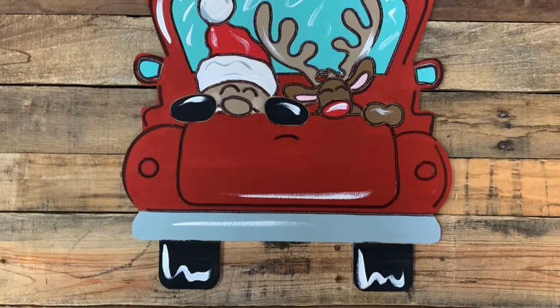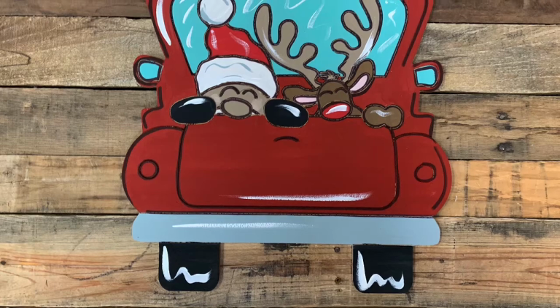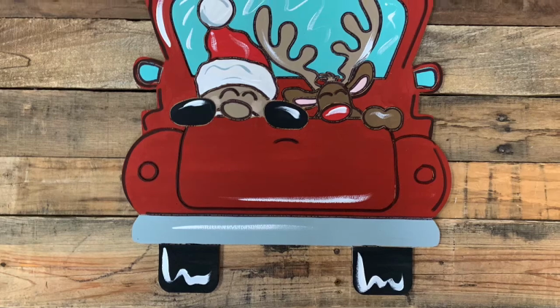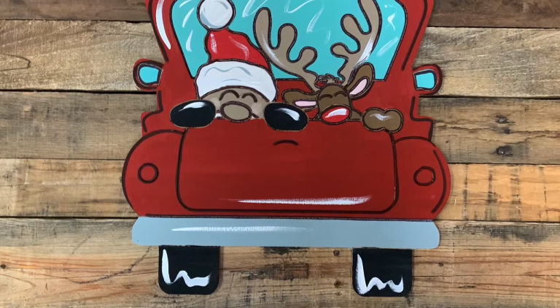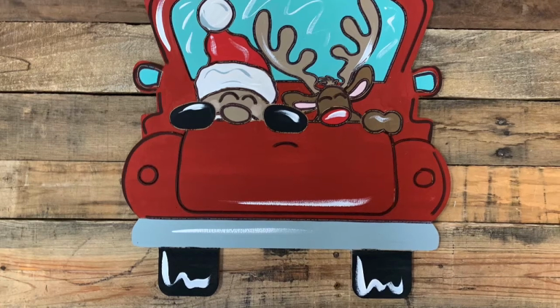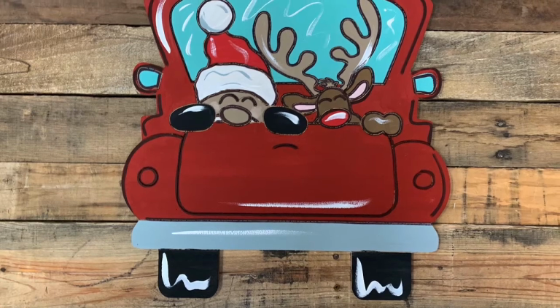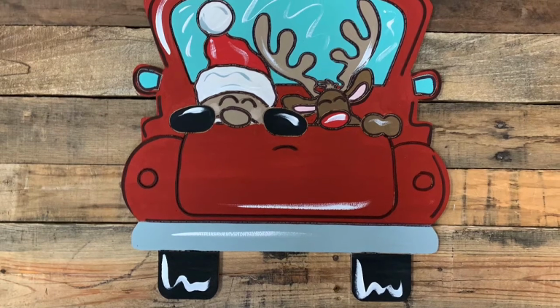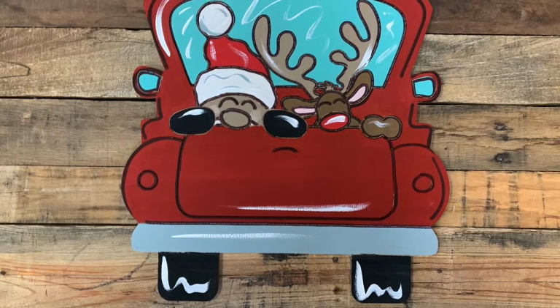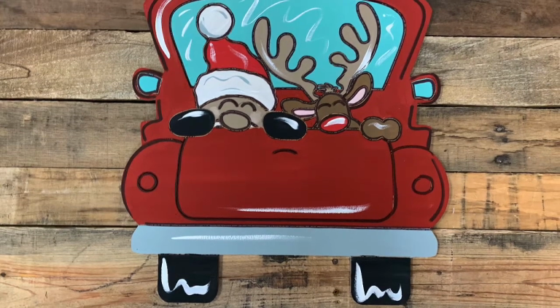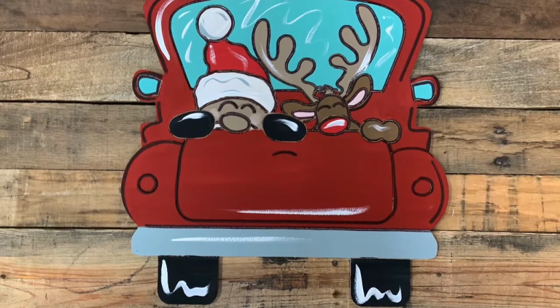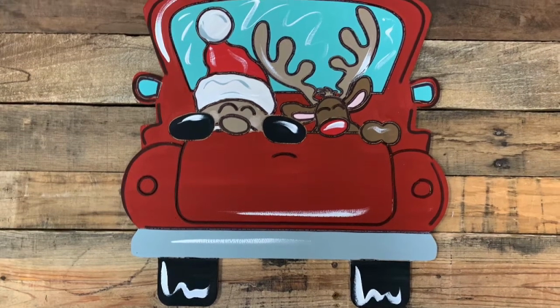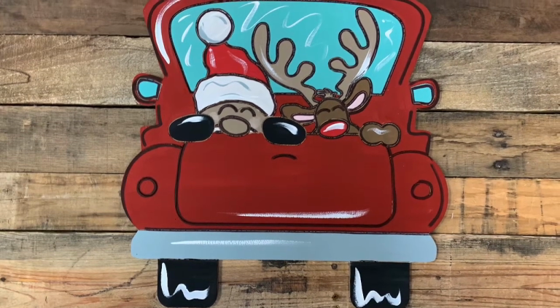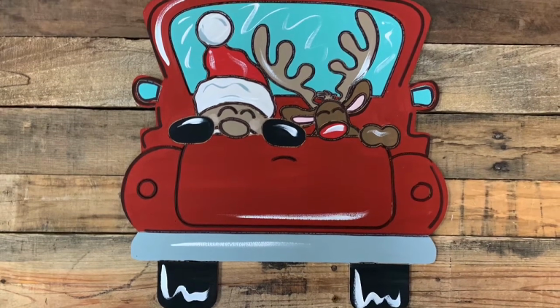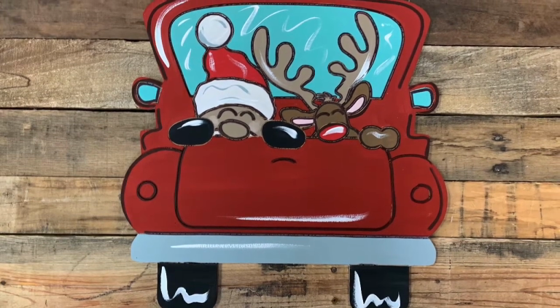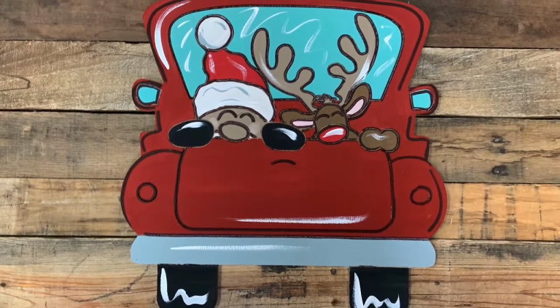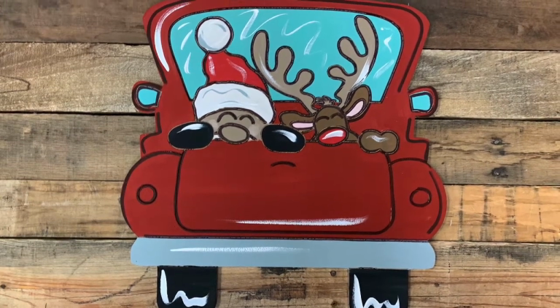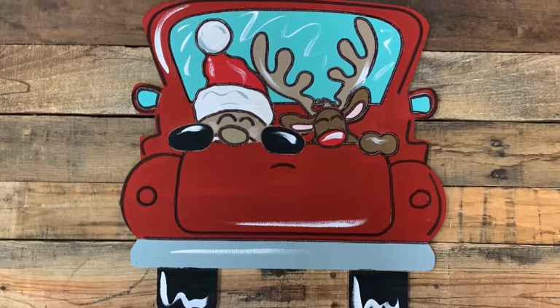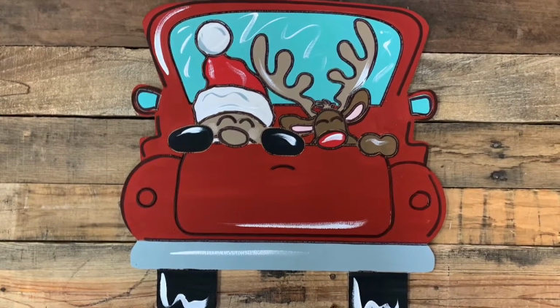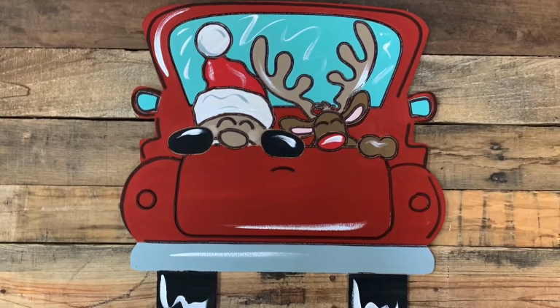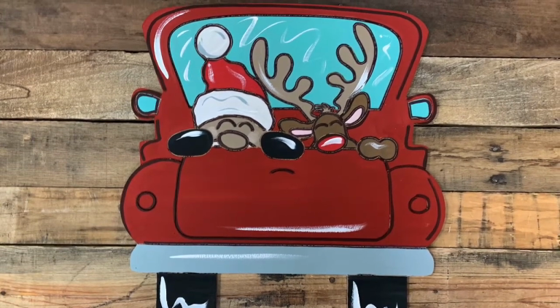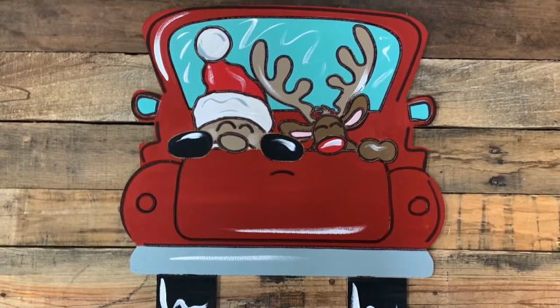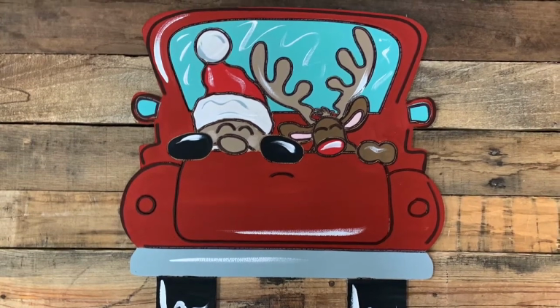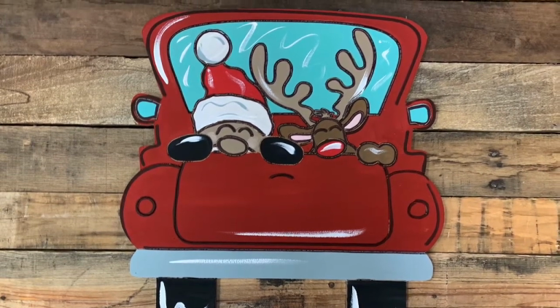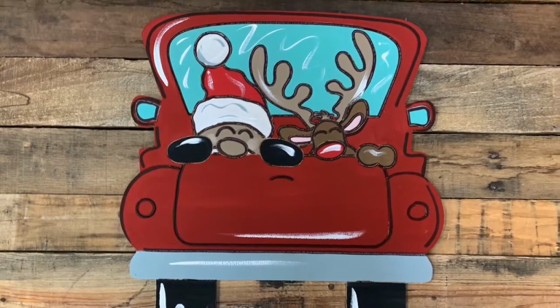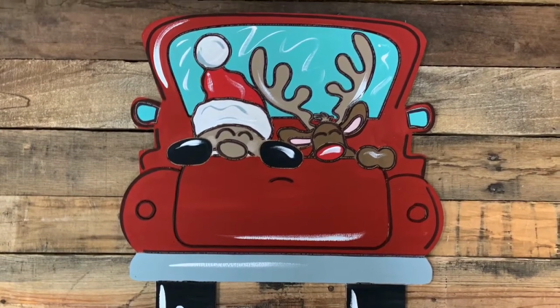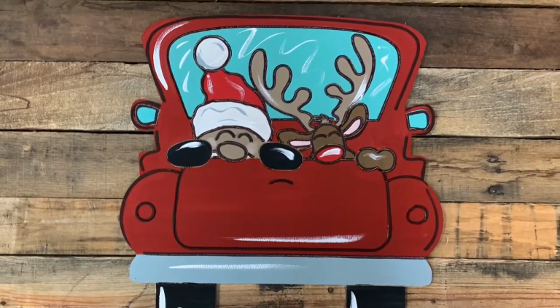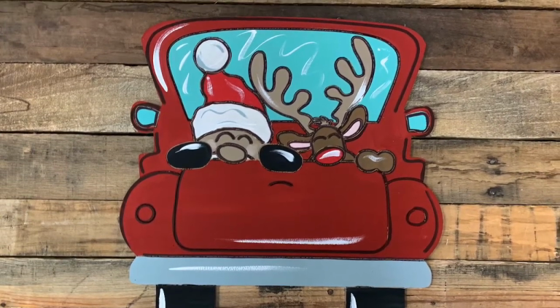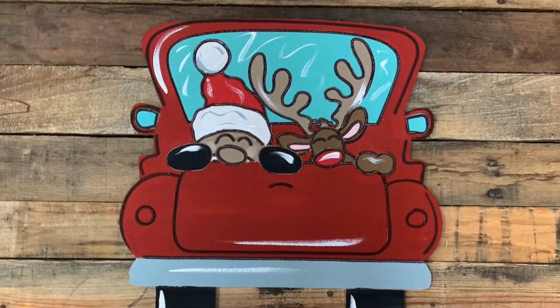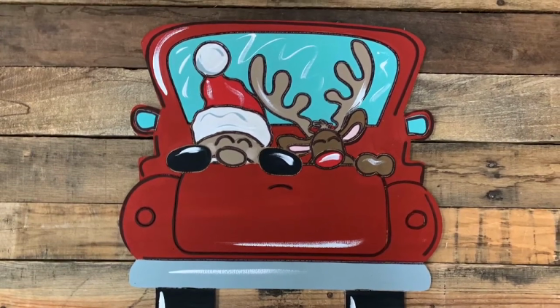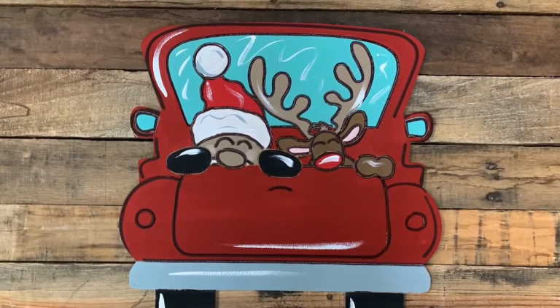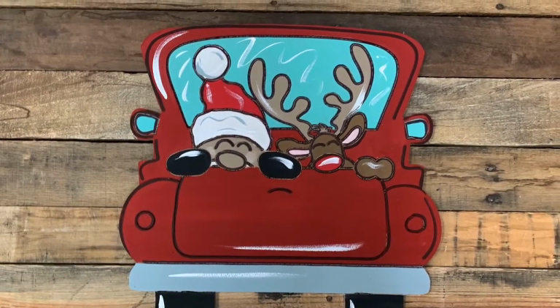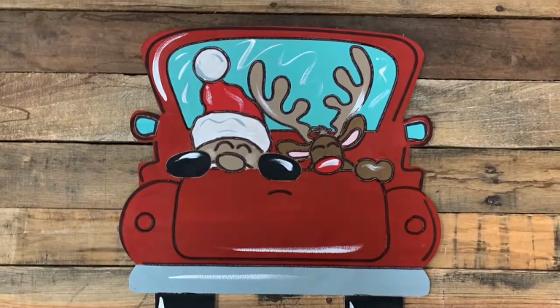Hey guys, it's Charlotte at Buildacross and today I'm going to show you how I paint this paint by line Christmas truck.